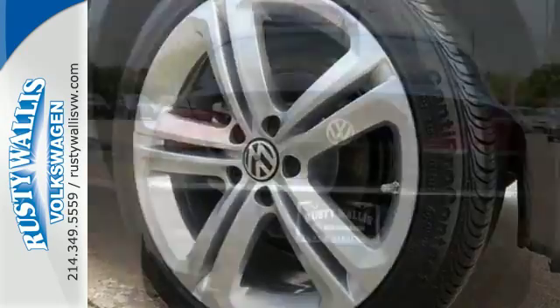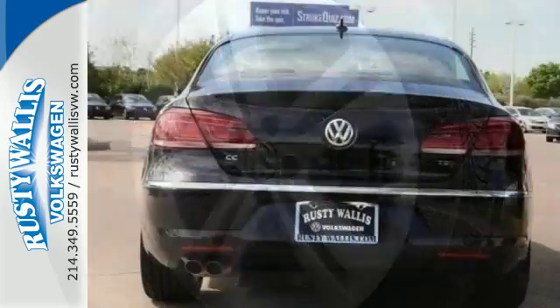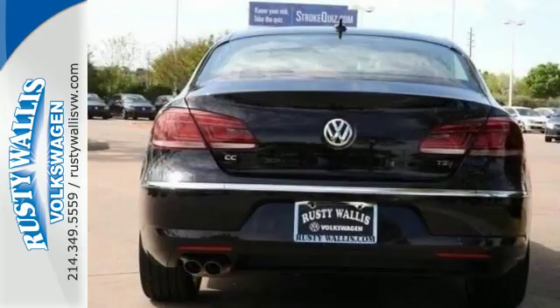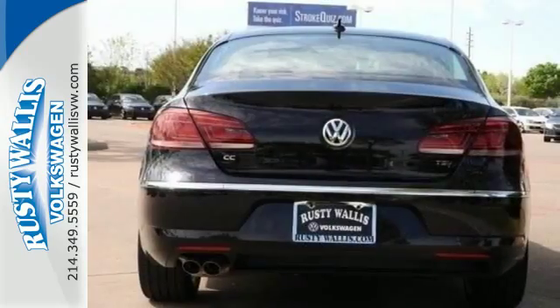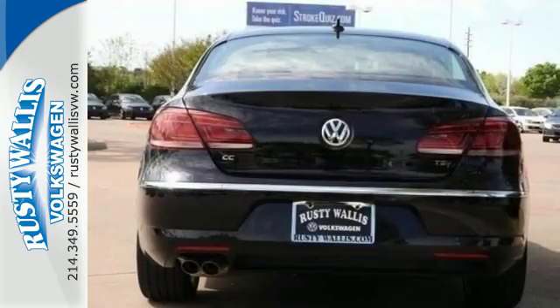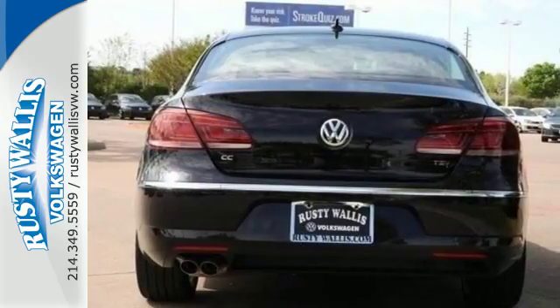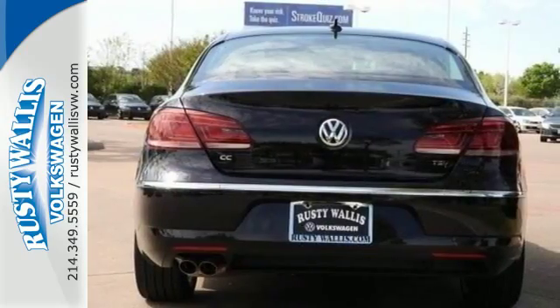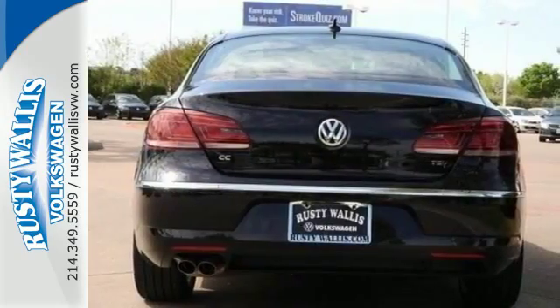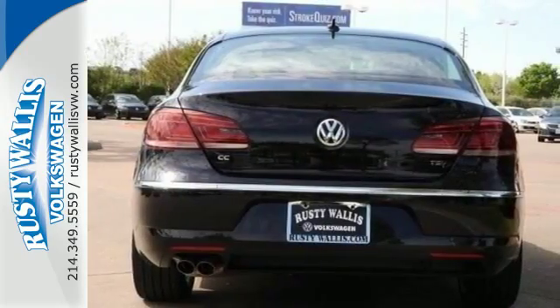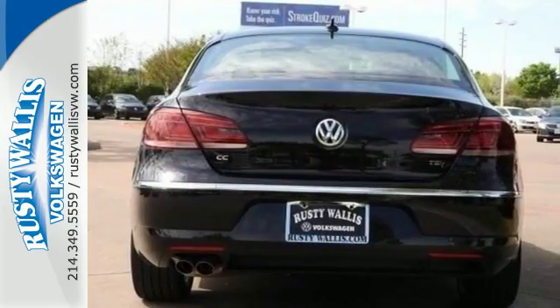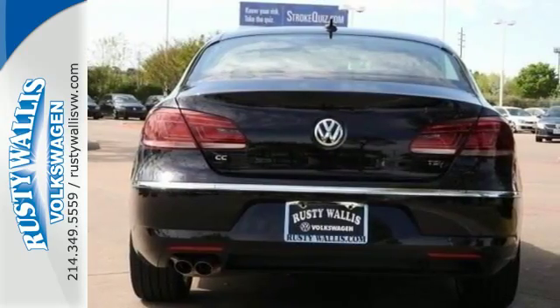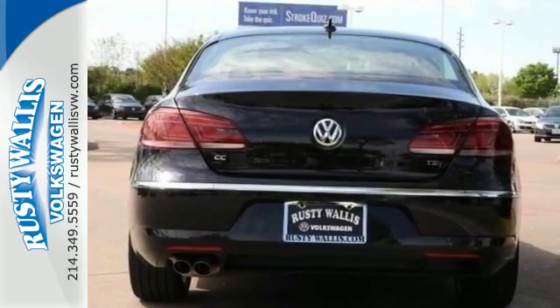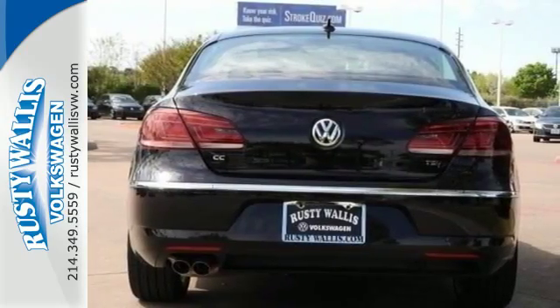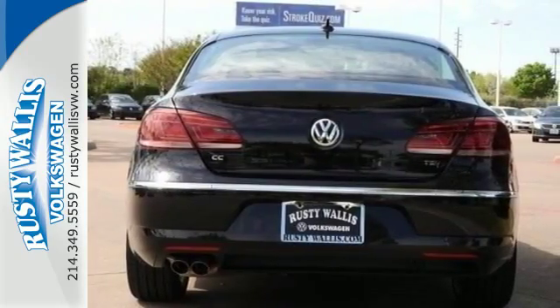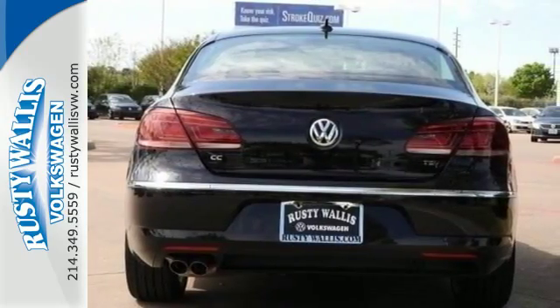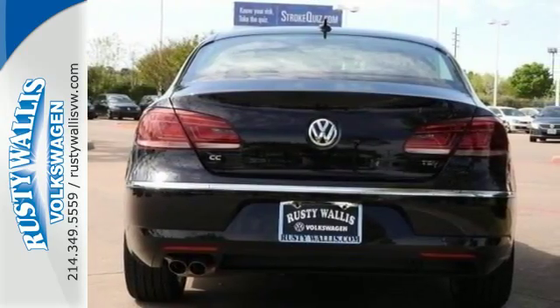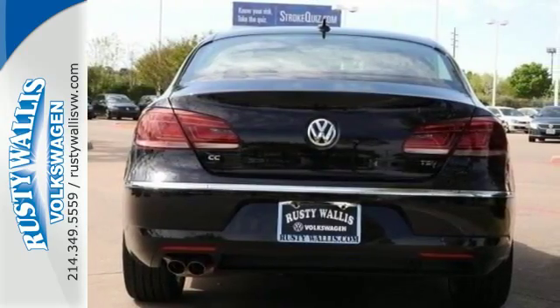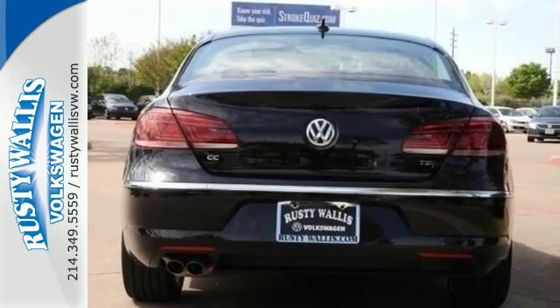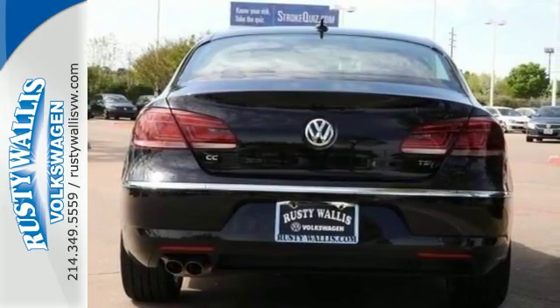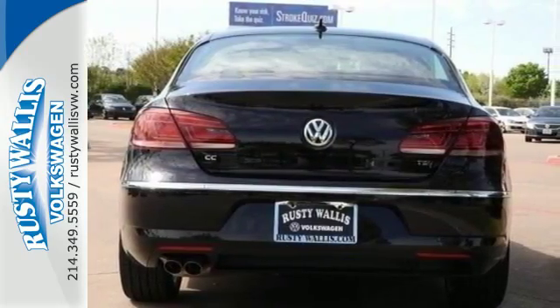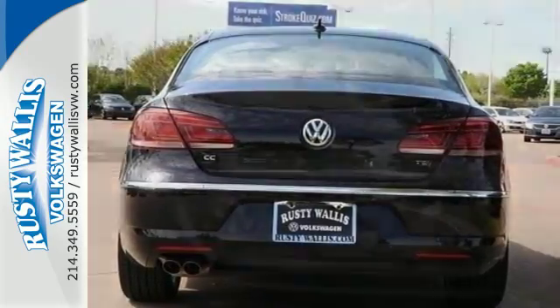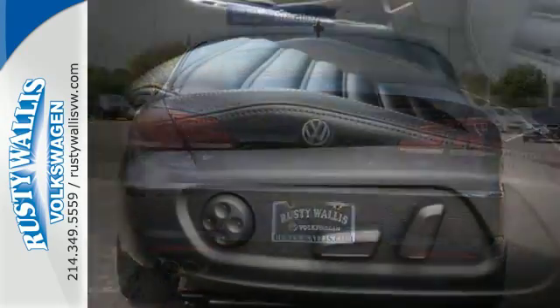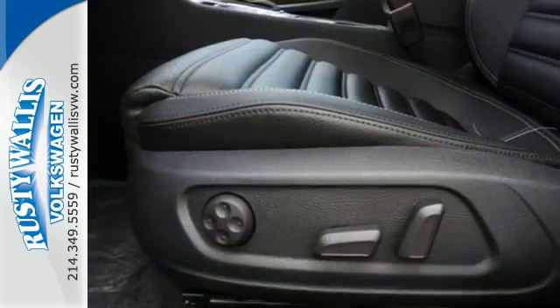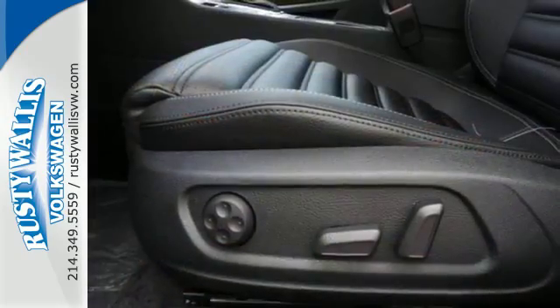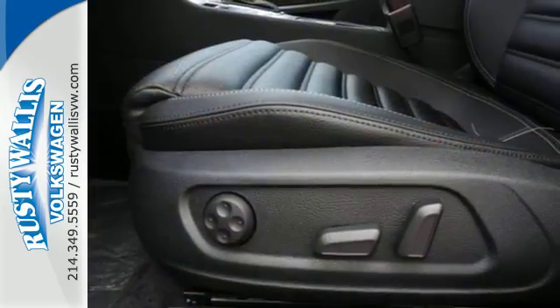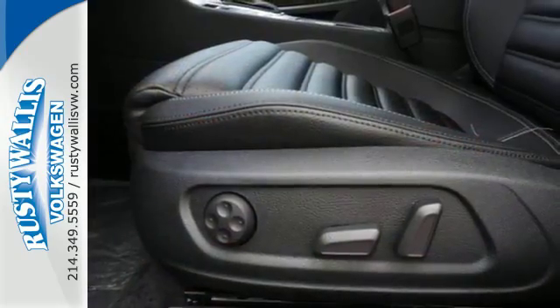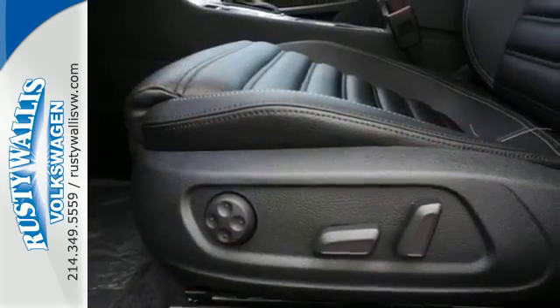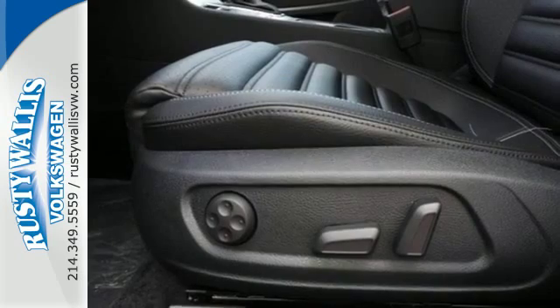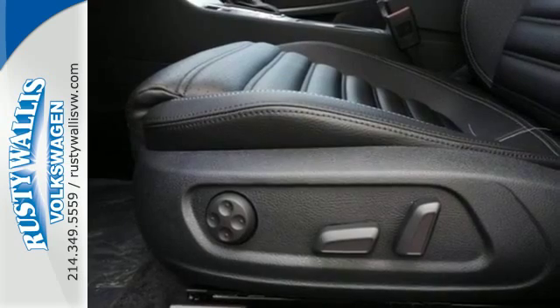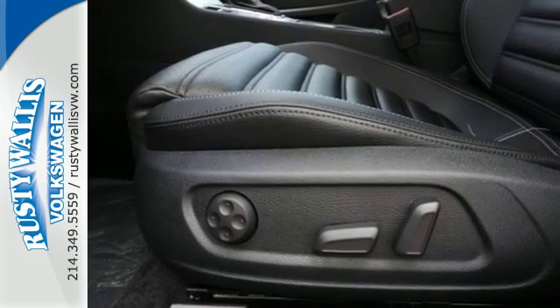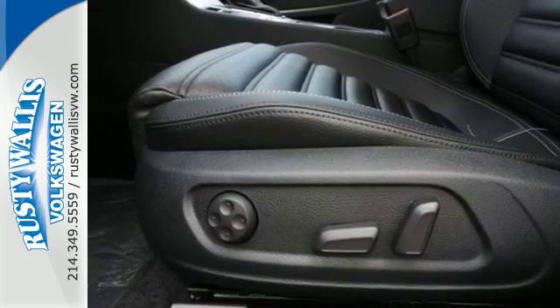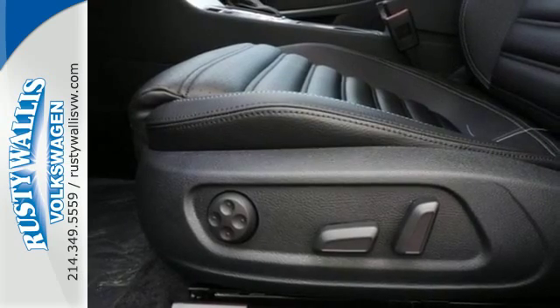It's thoroughly equipped for safety with electronic stability control, a tire pressure monitor, and rear-view camera.